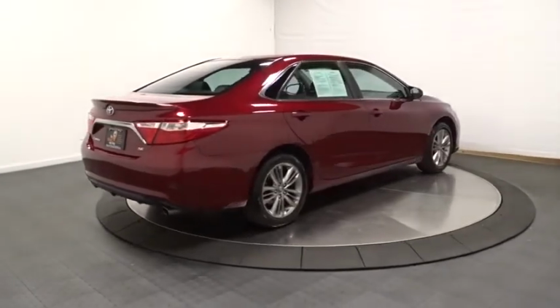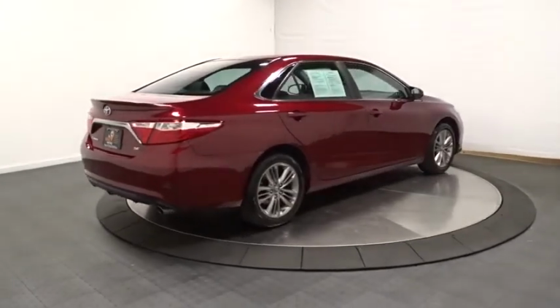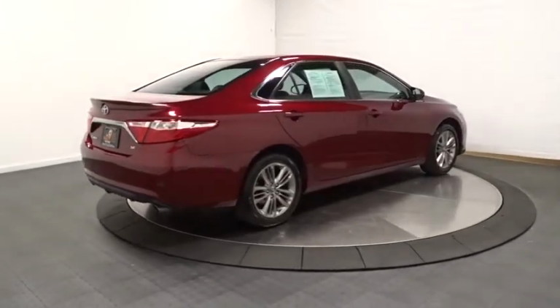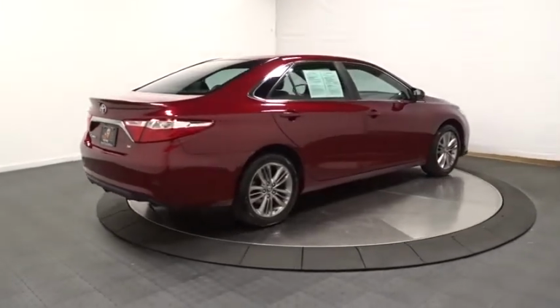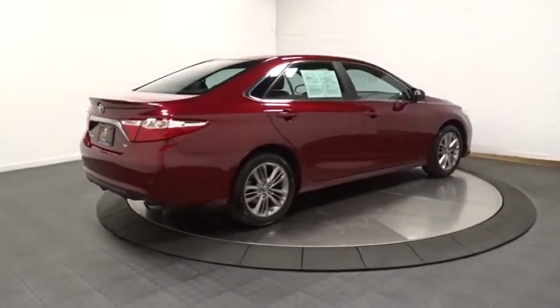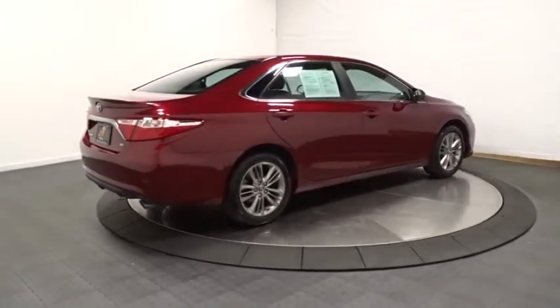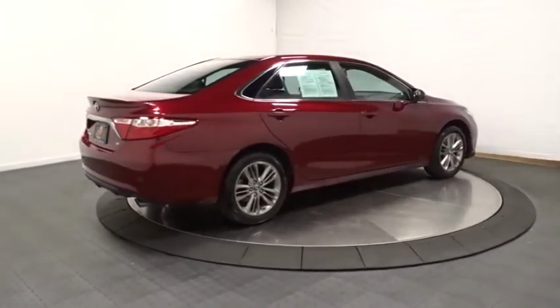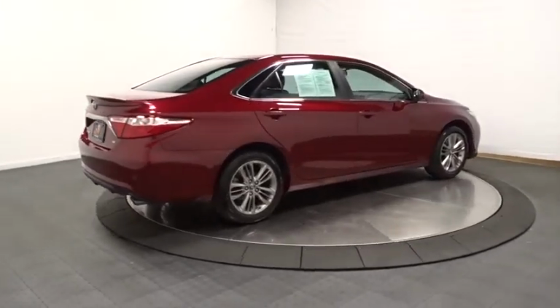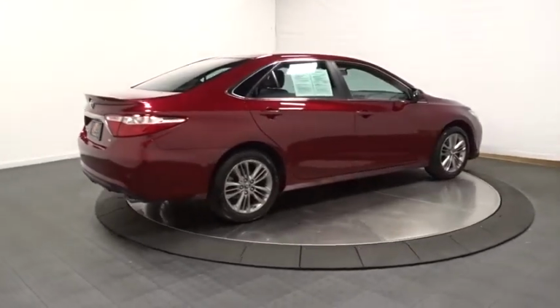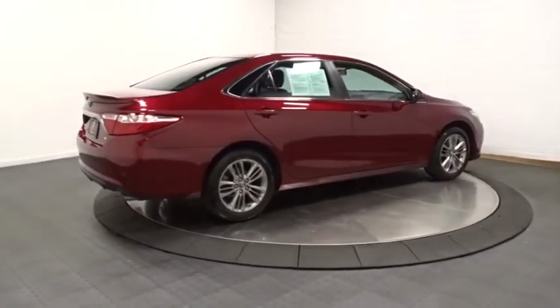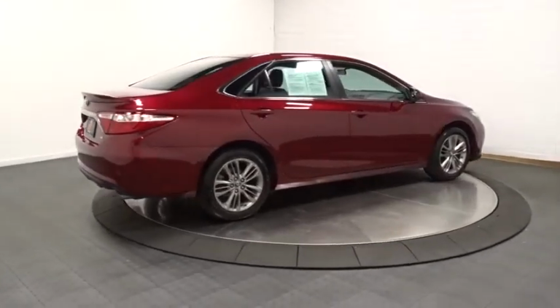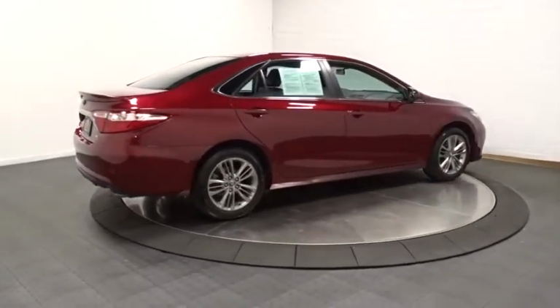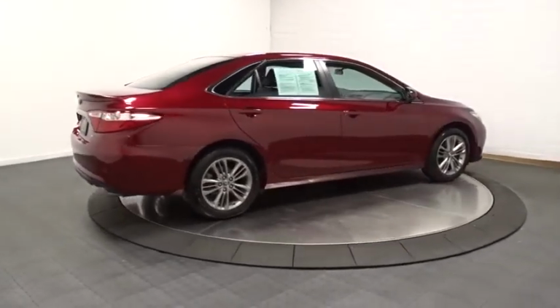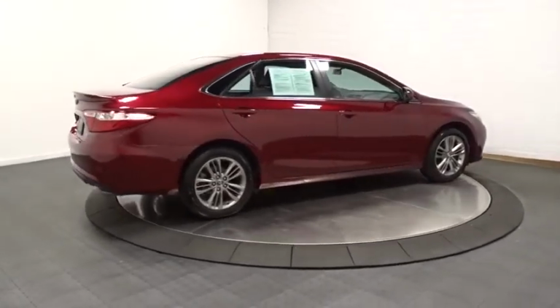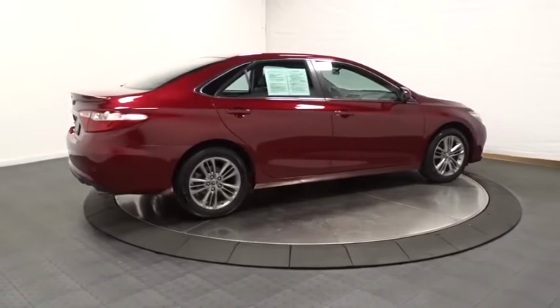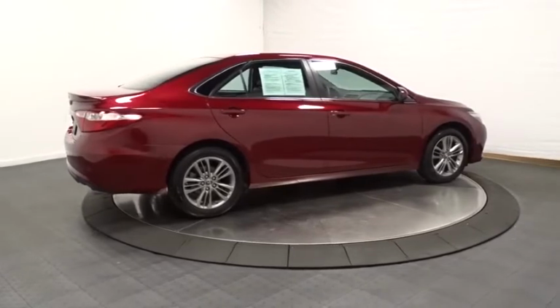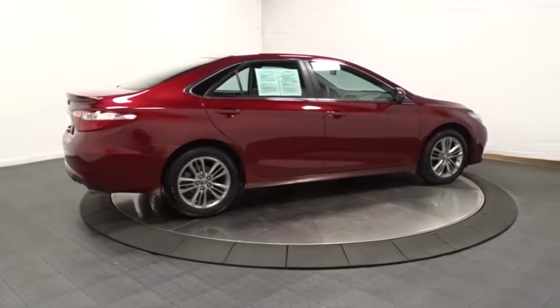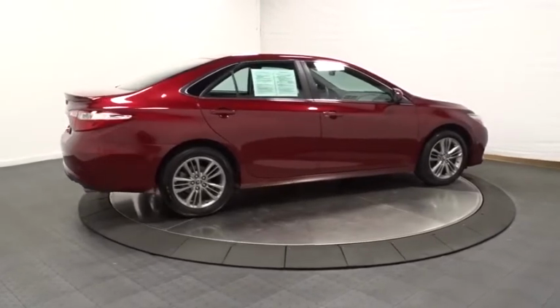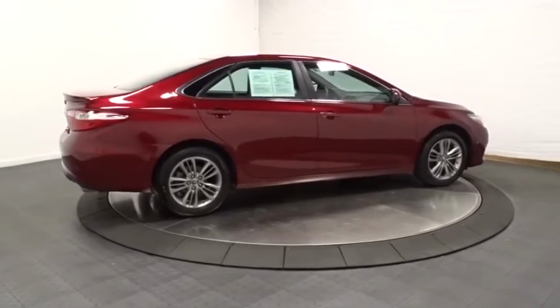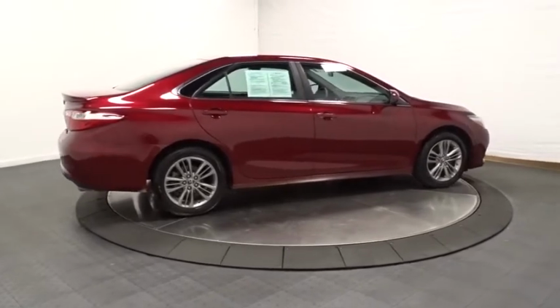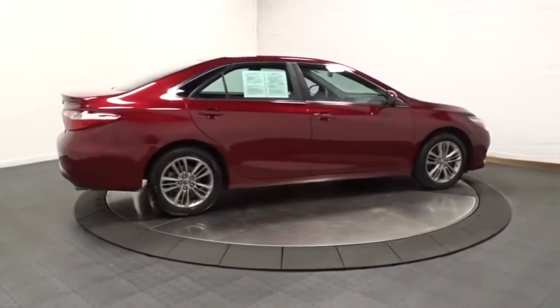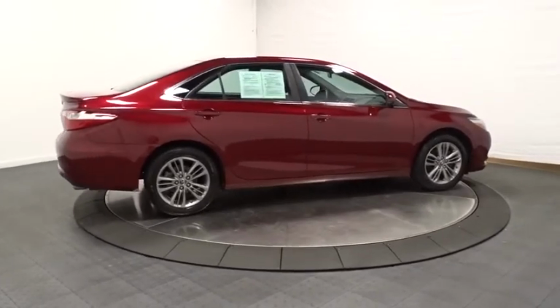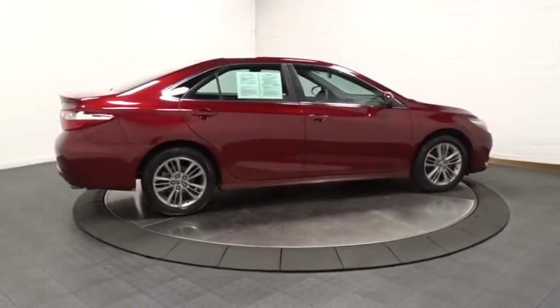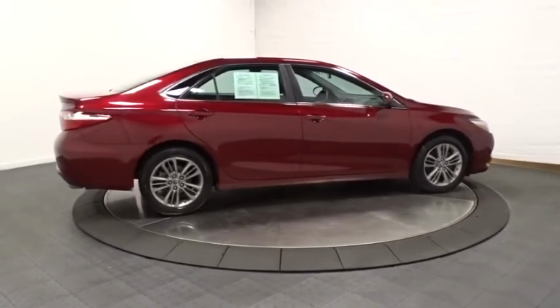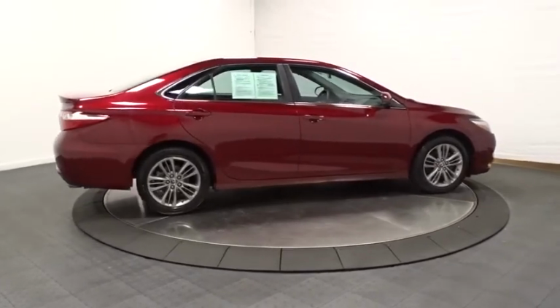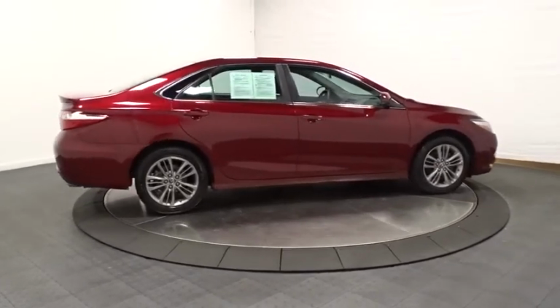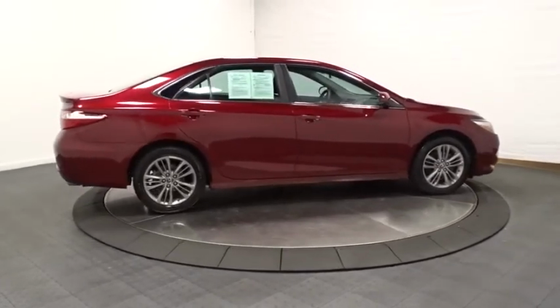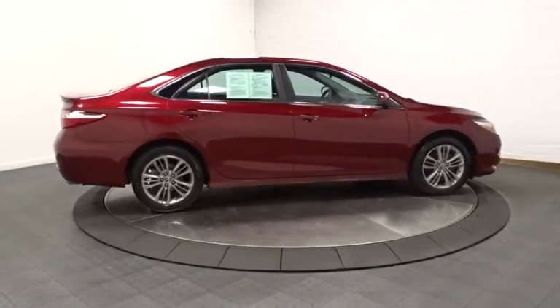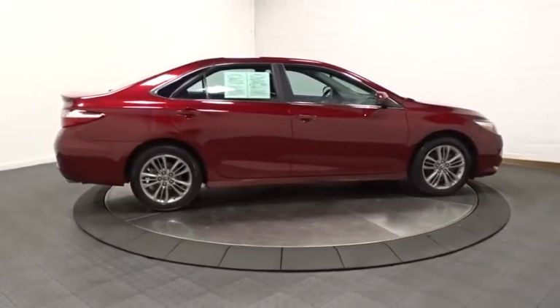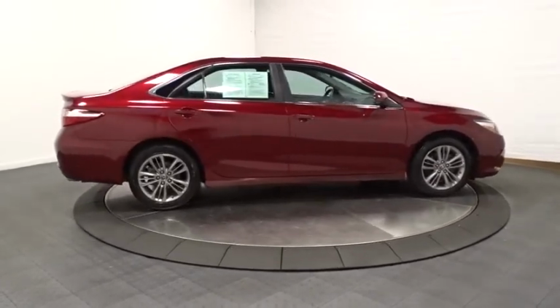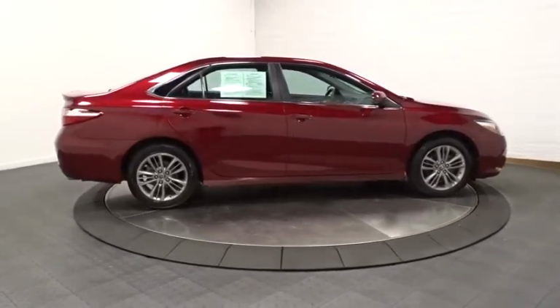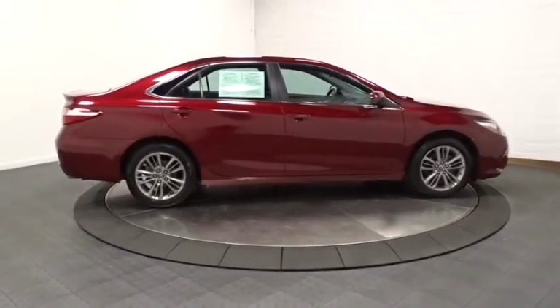Body color door handles, engine immobilizer, power rear window sunshade, four-piece floor mat set.